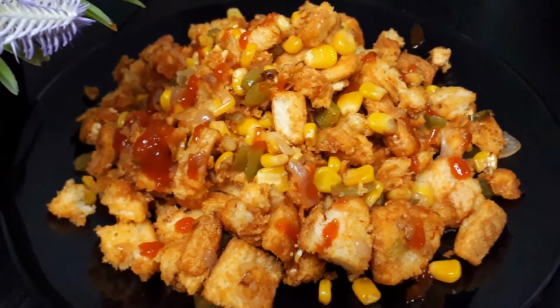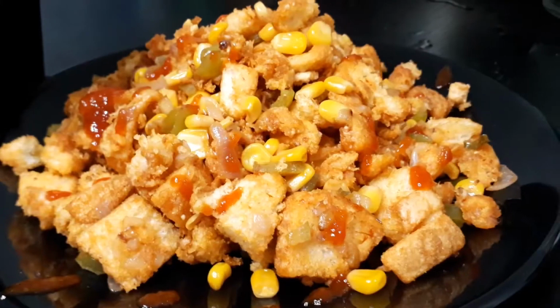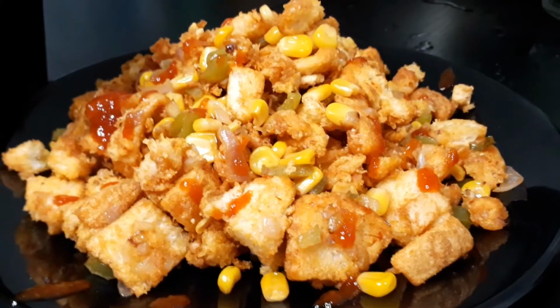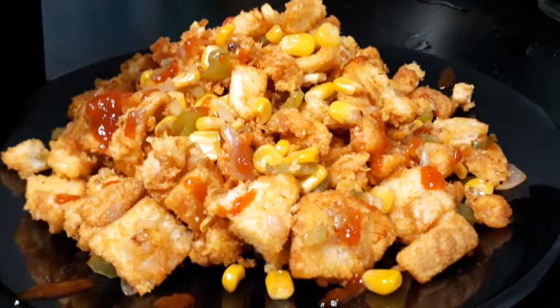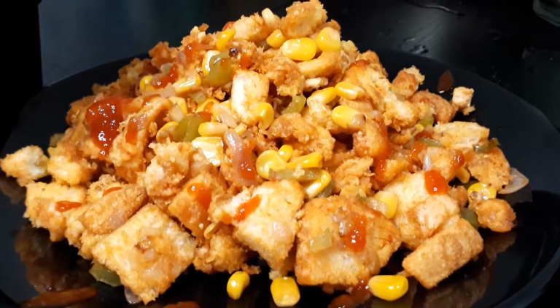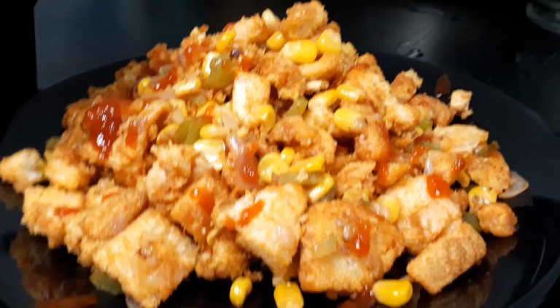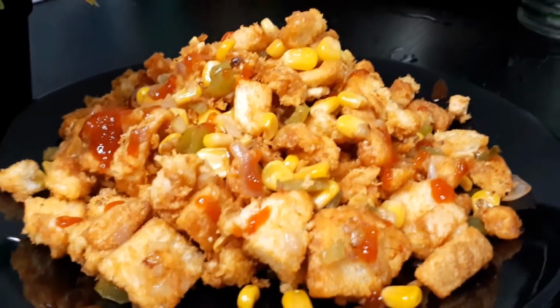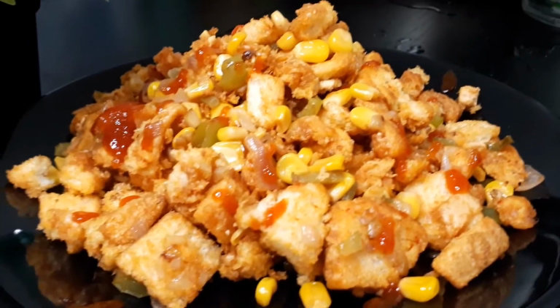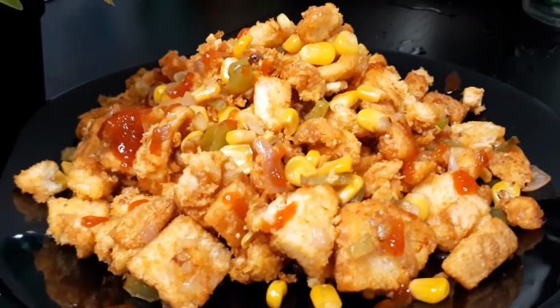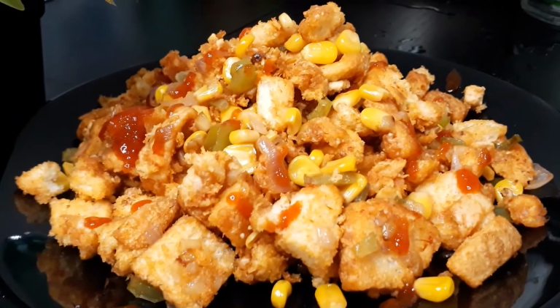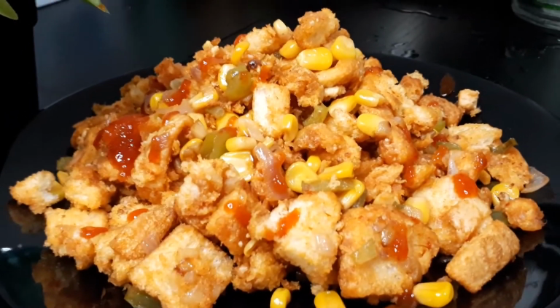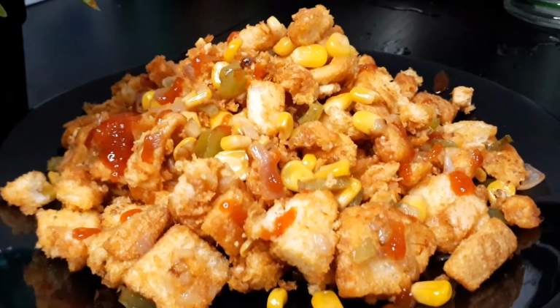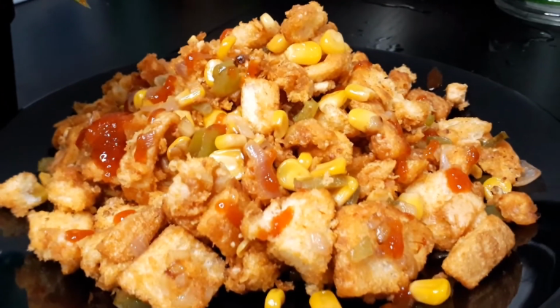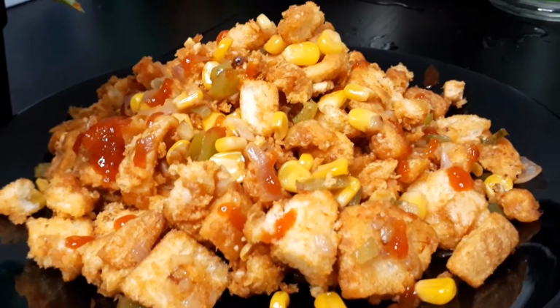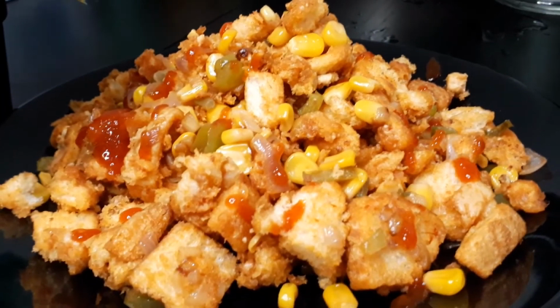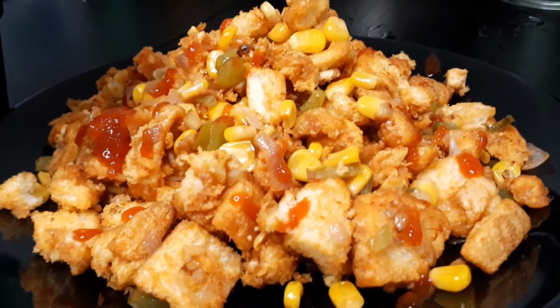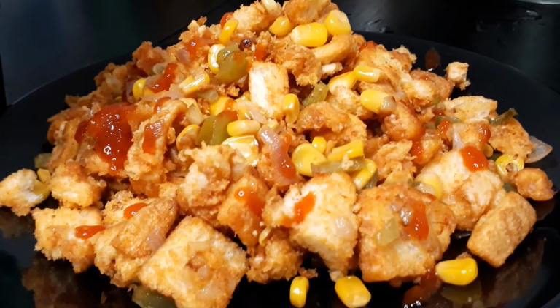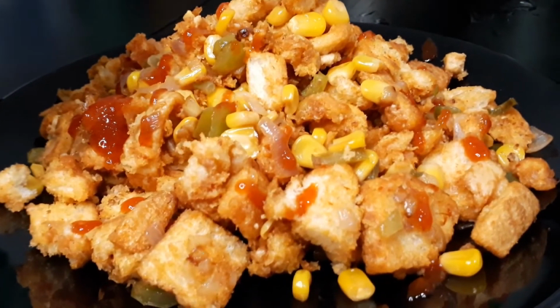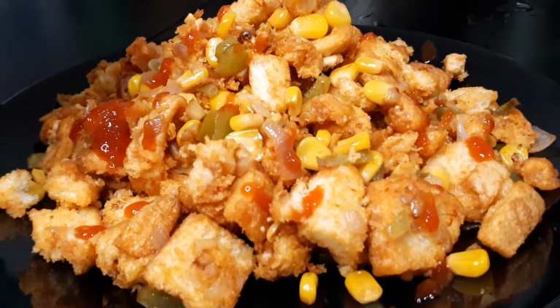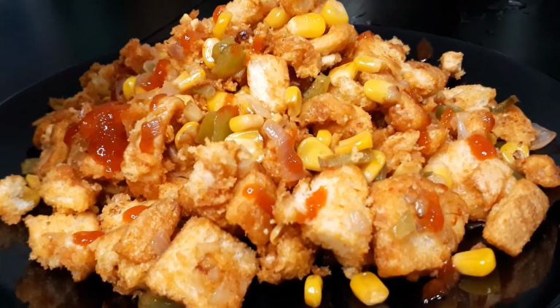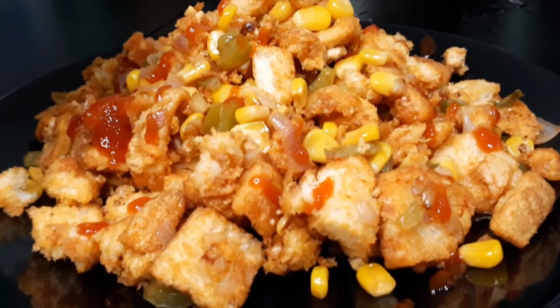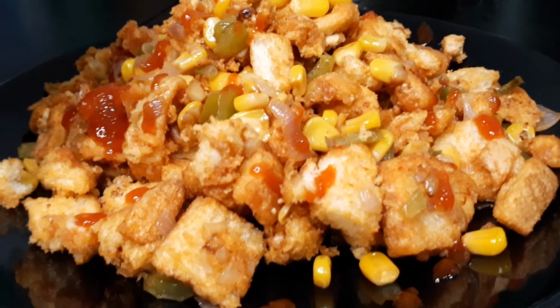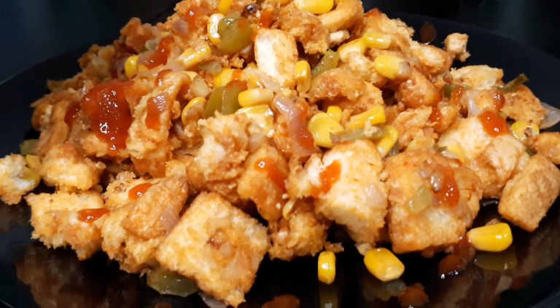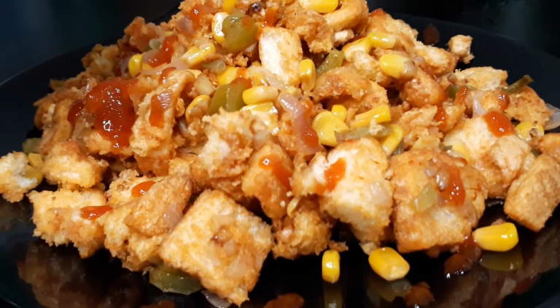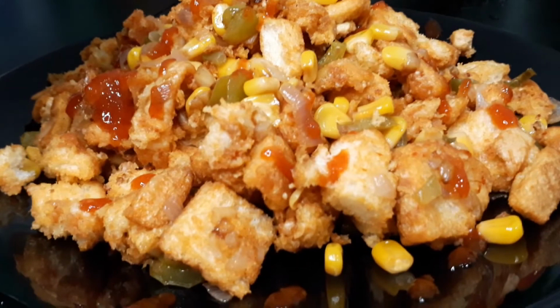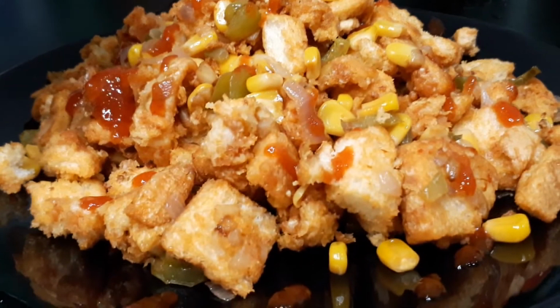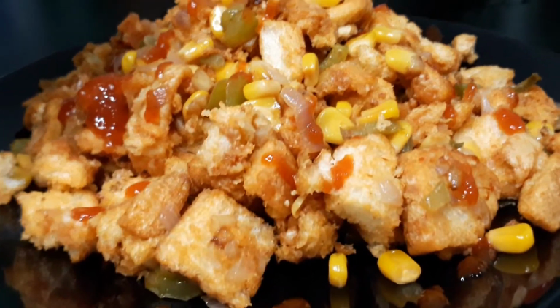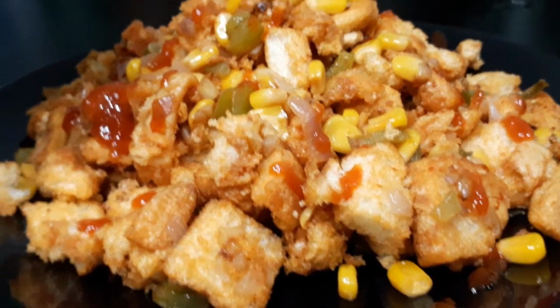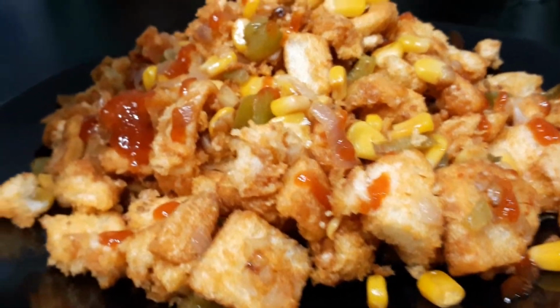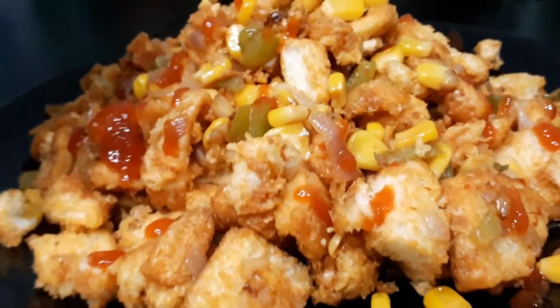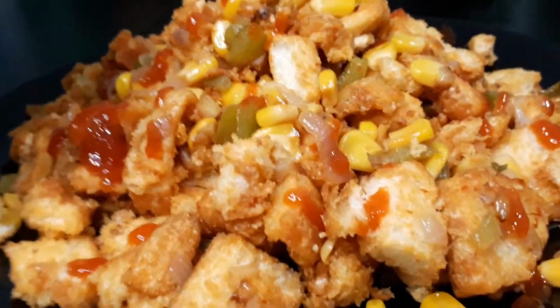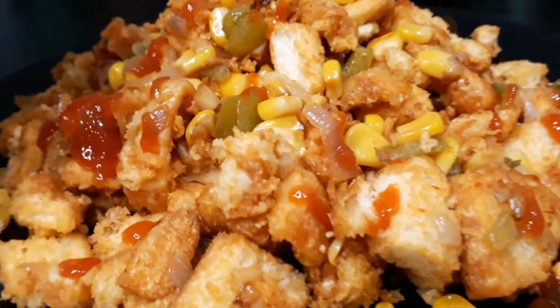Add chili sauce. For the video, please like and subscribe, comment. Thank you, bye!